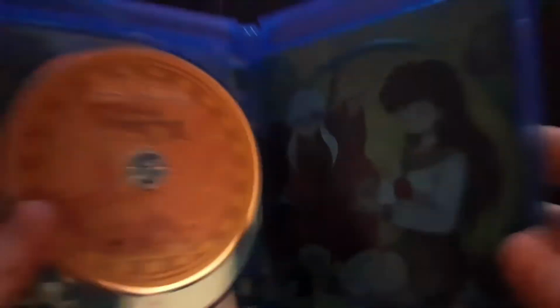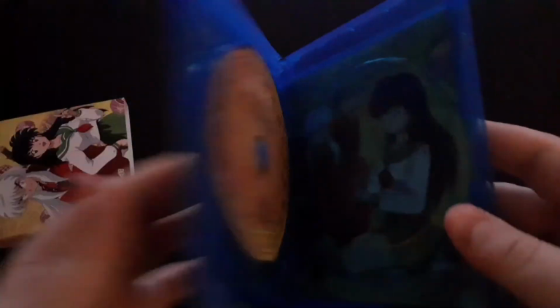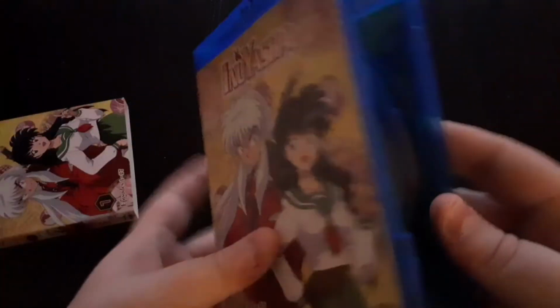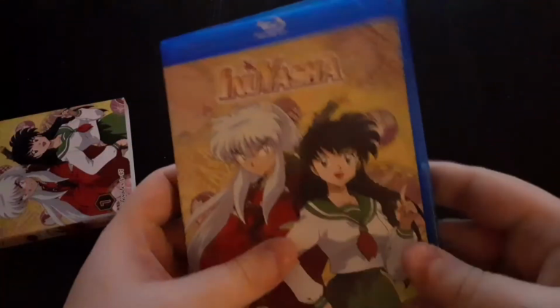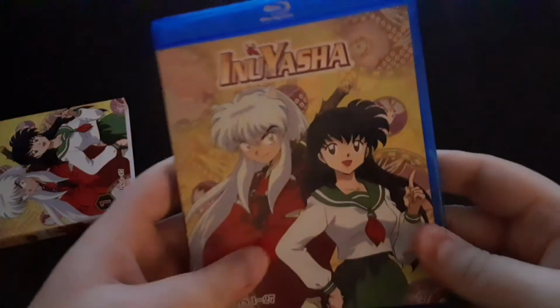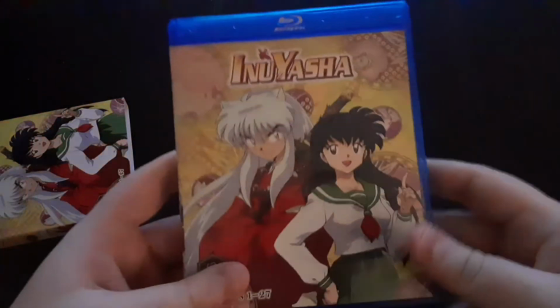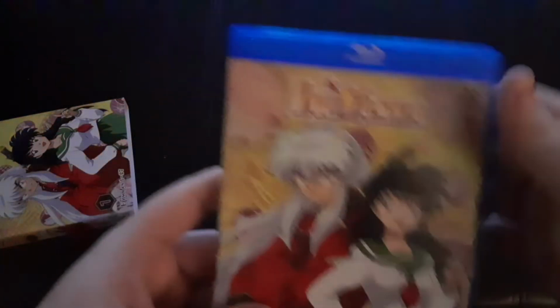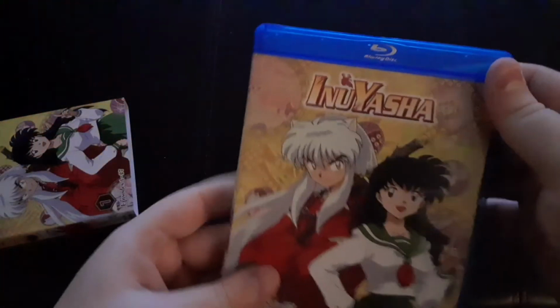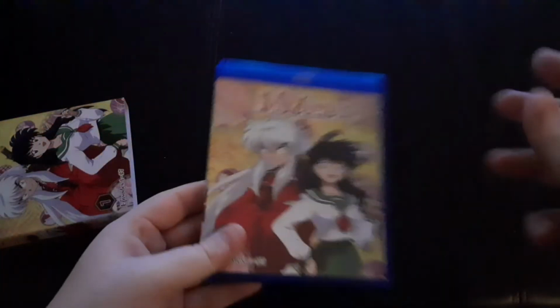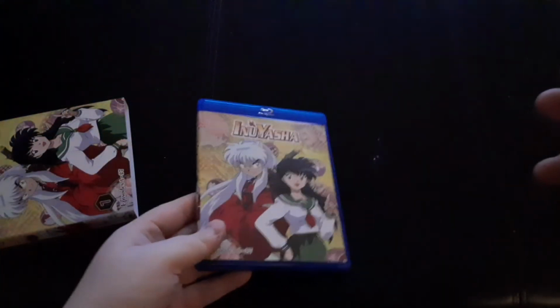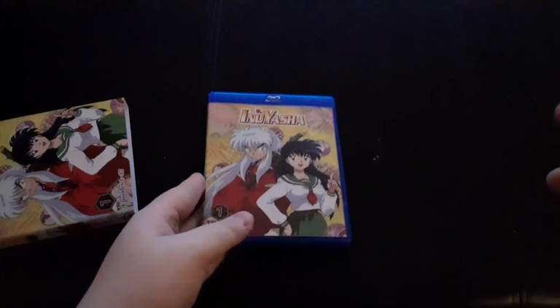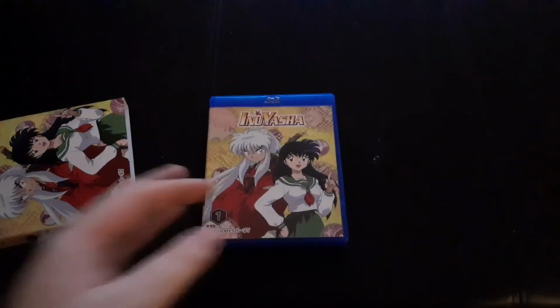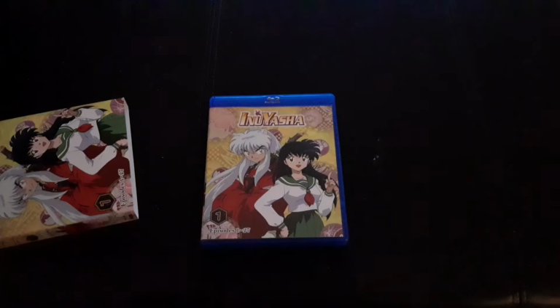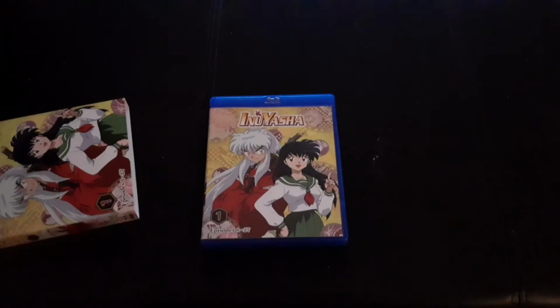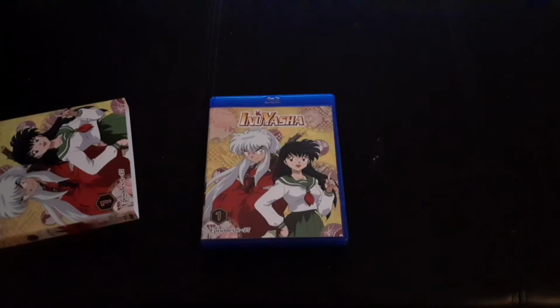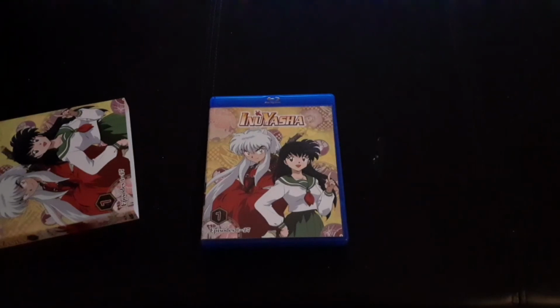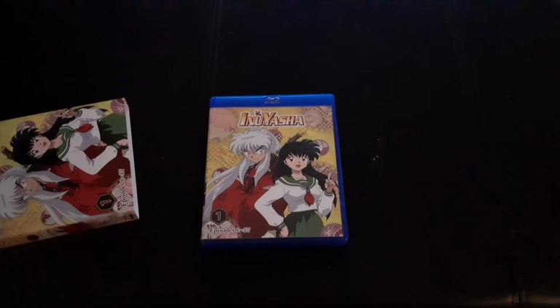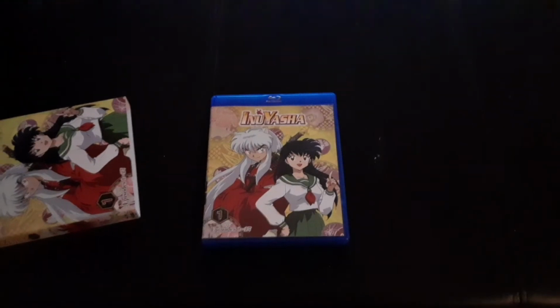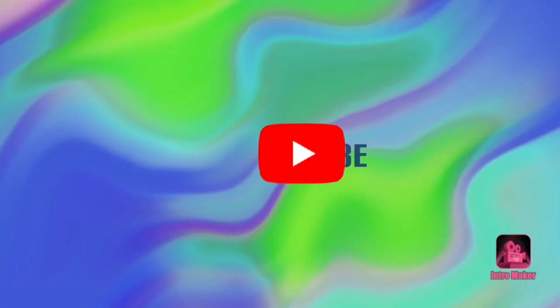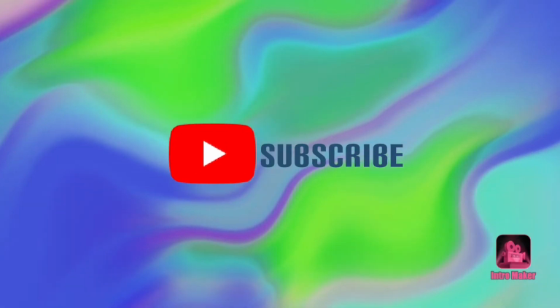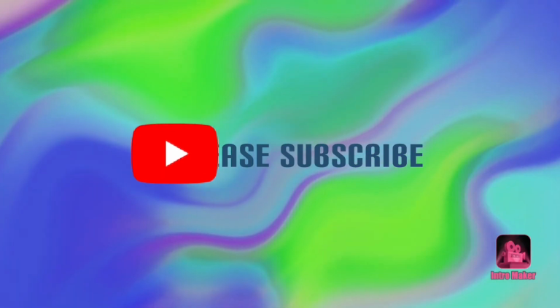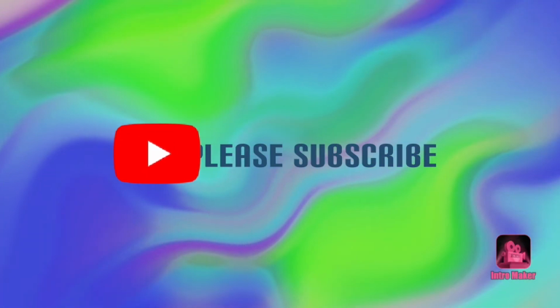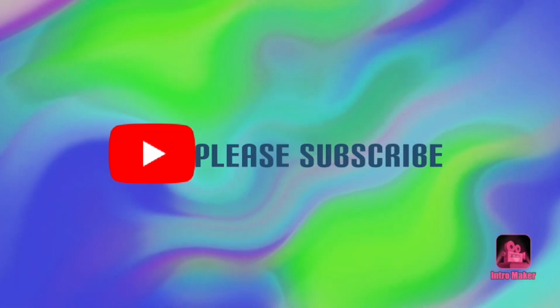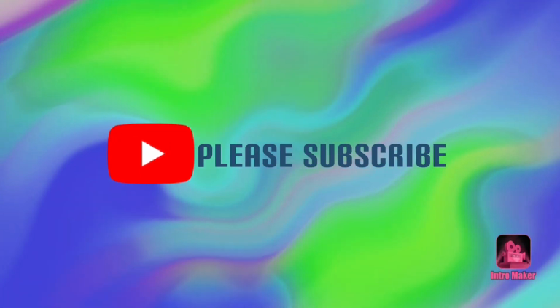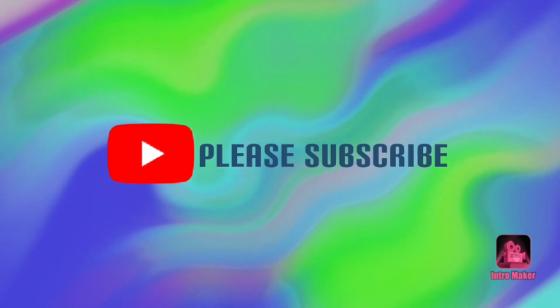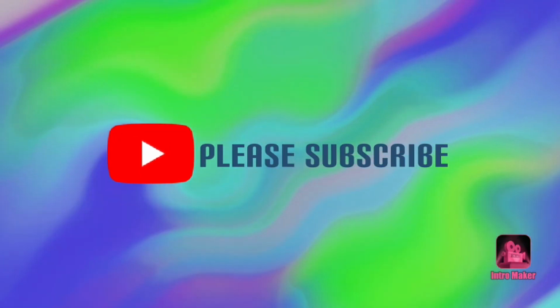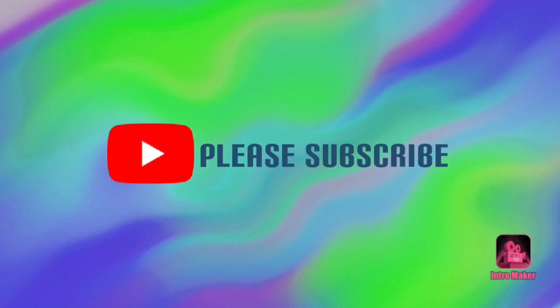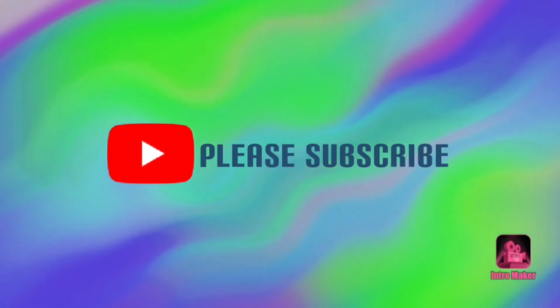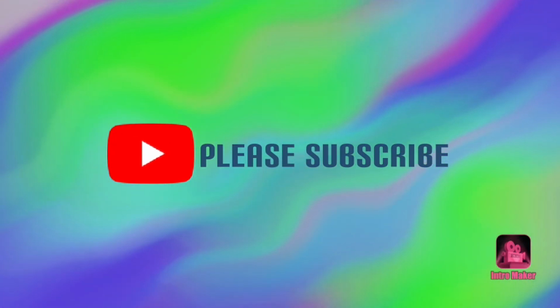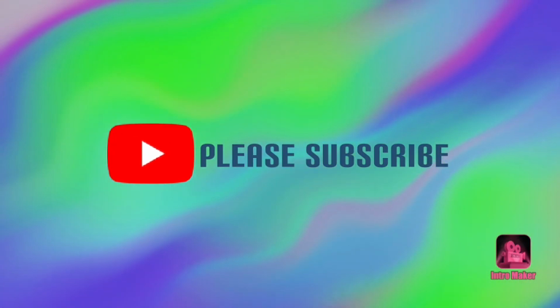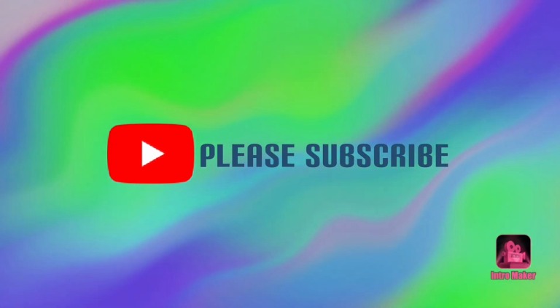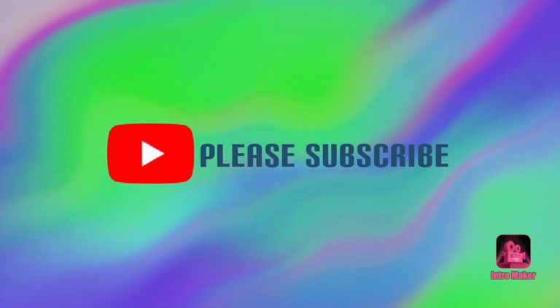So this has been Inuyasha Set 1 on Blu-ray. Thank you and have a wonderful day. Thank you.